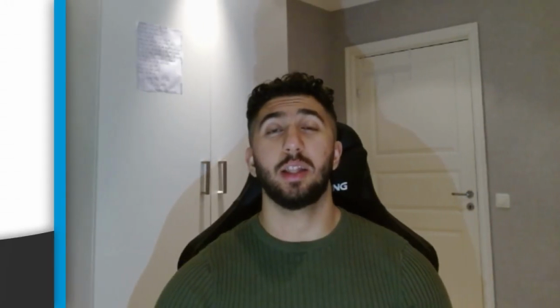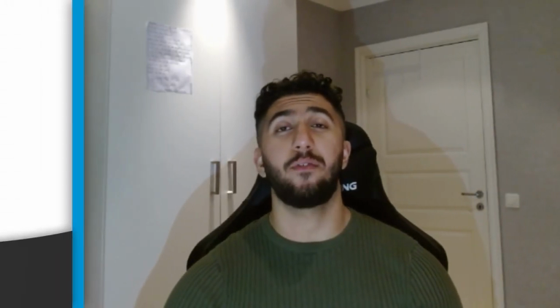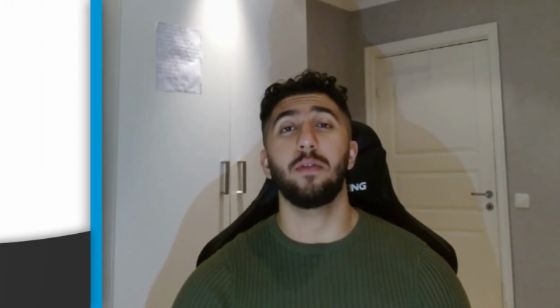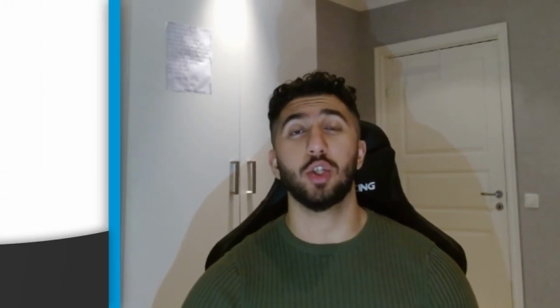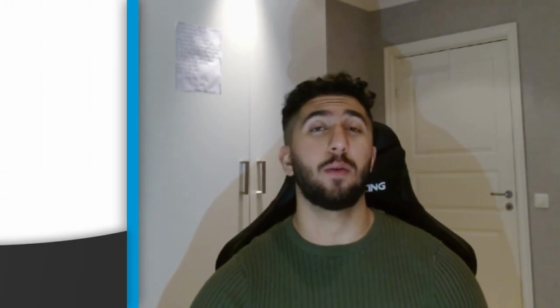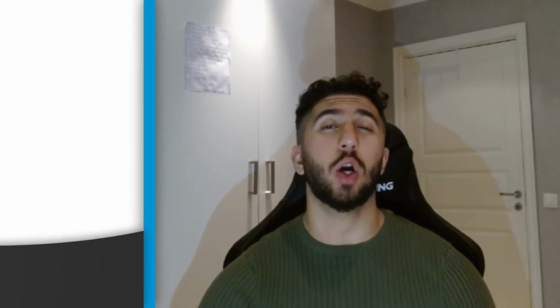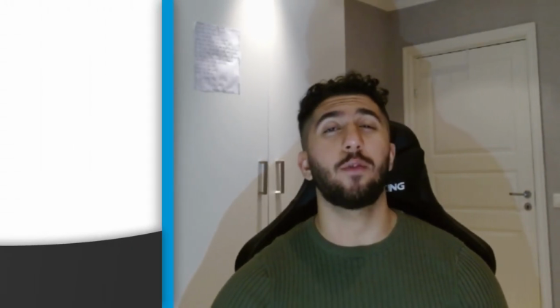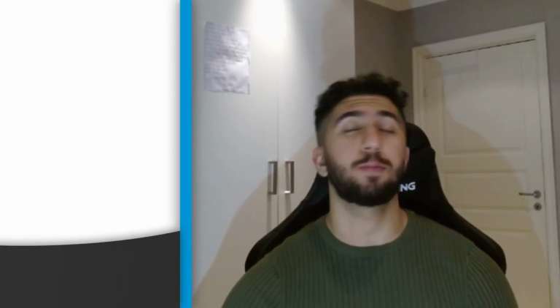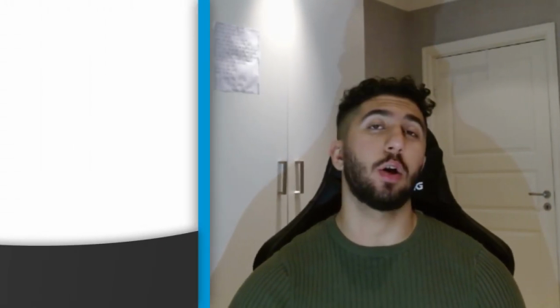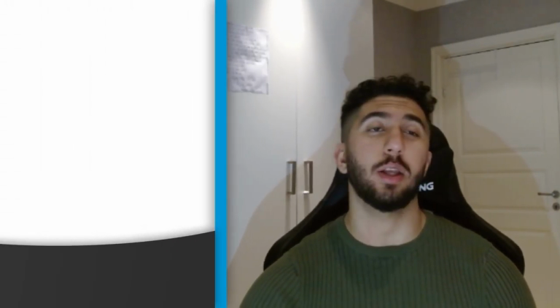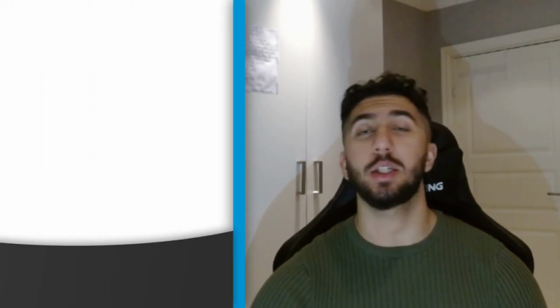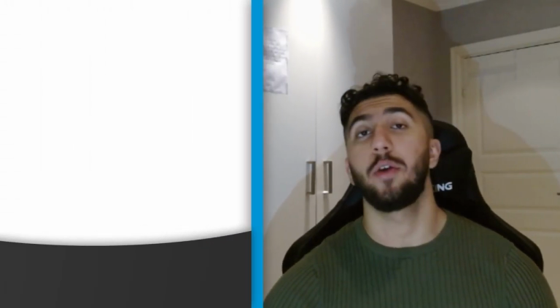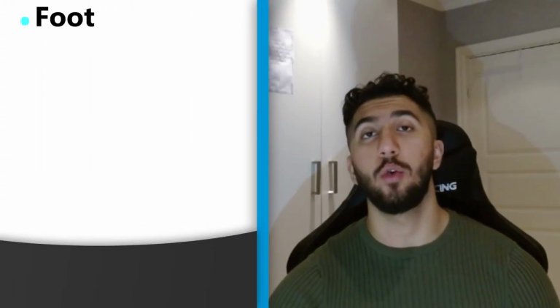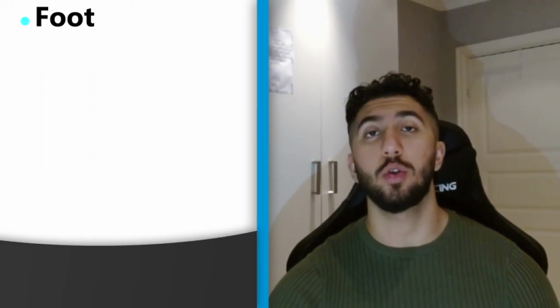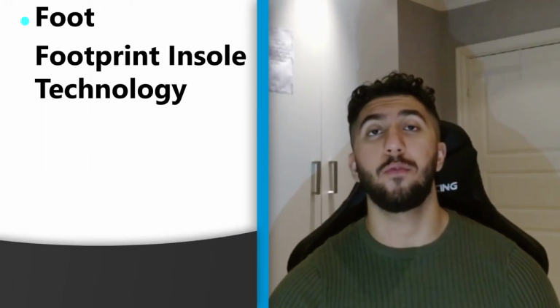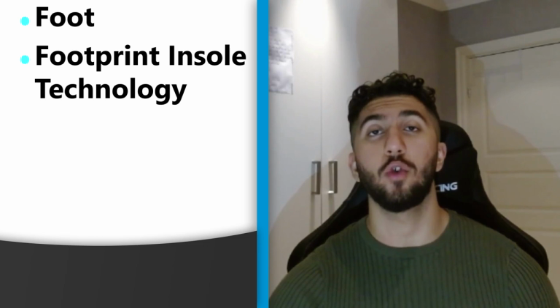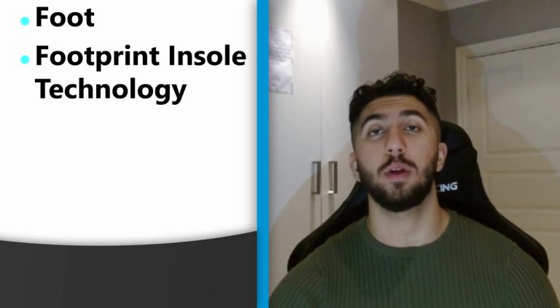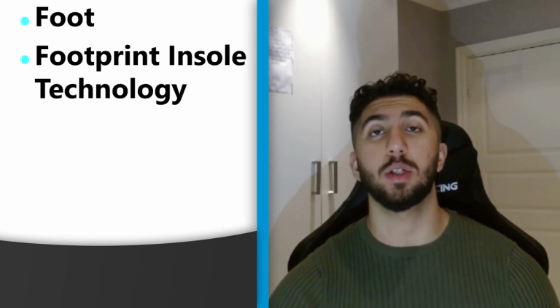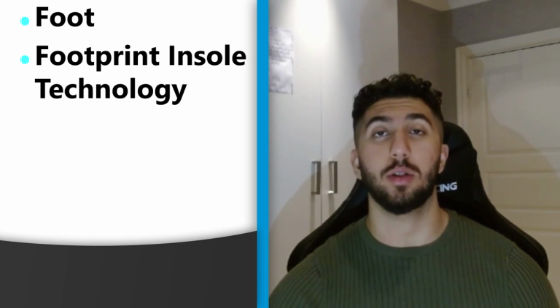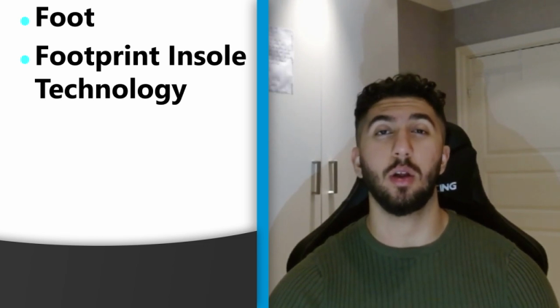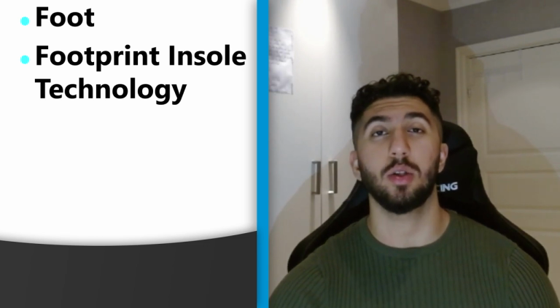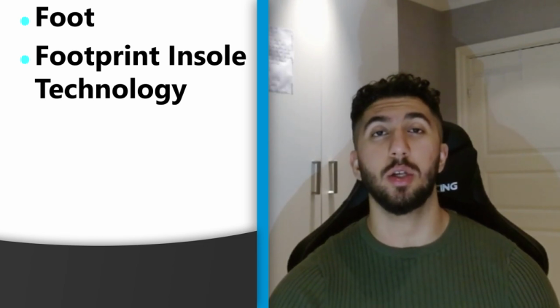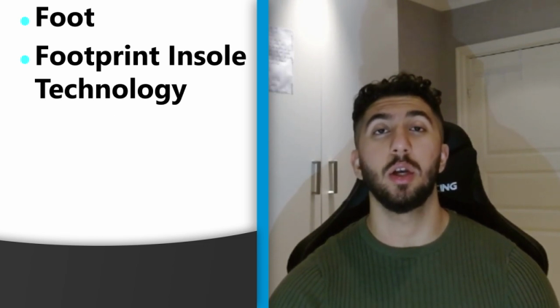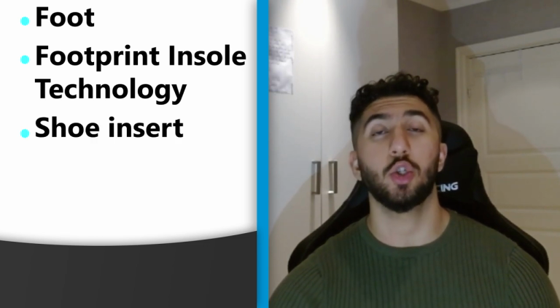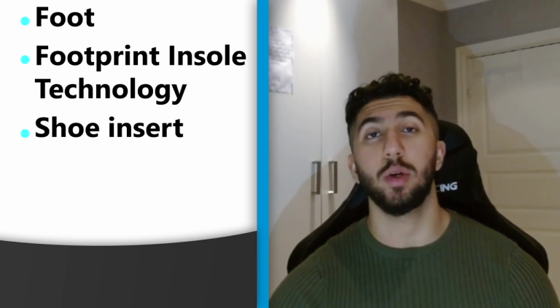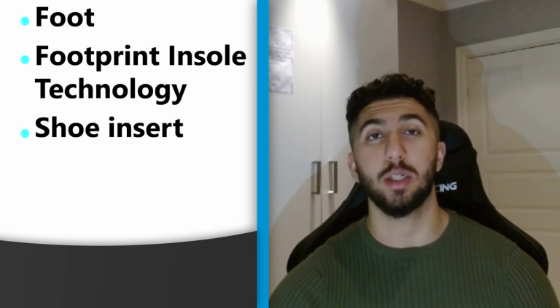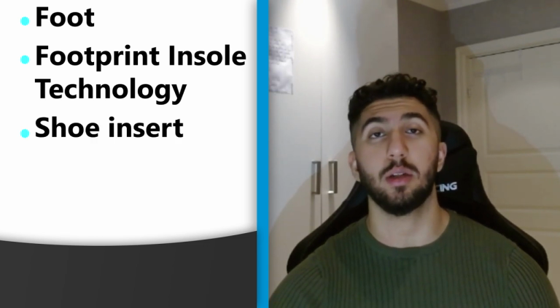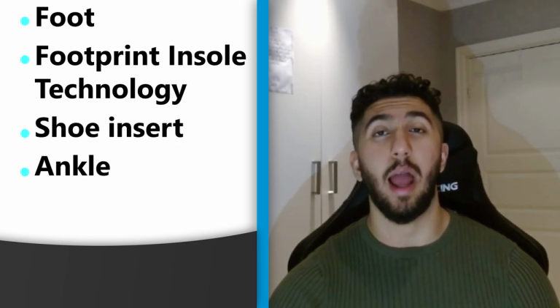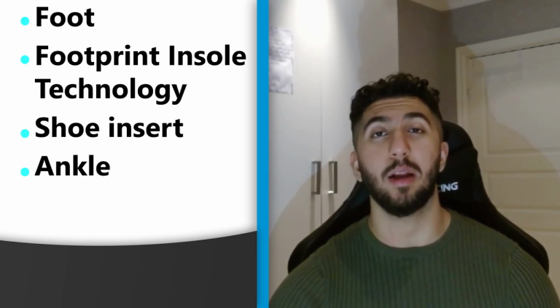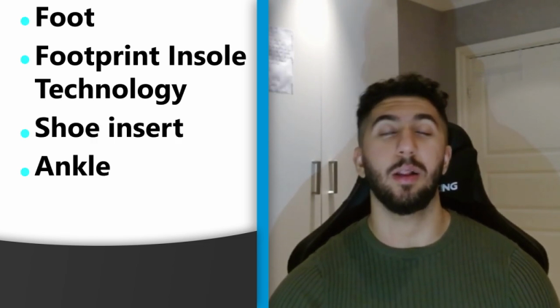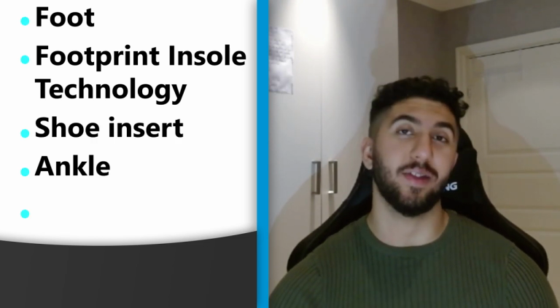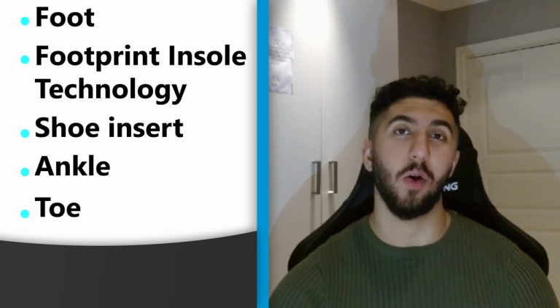The top five interests I'd target for this product are: foot, footprint, insert technology, shoe insert, ankle, and toe.